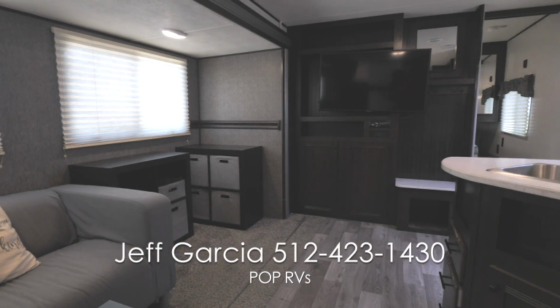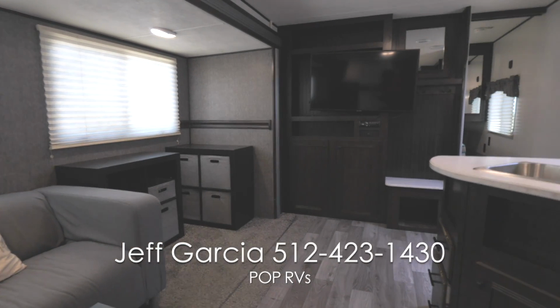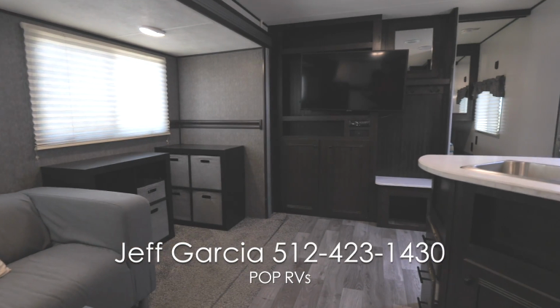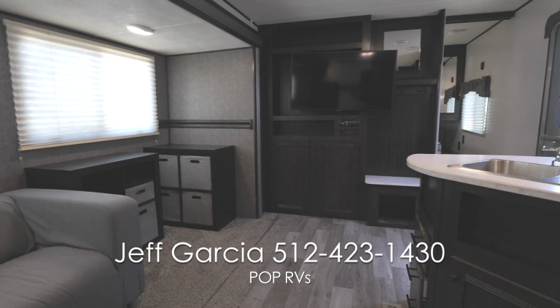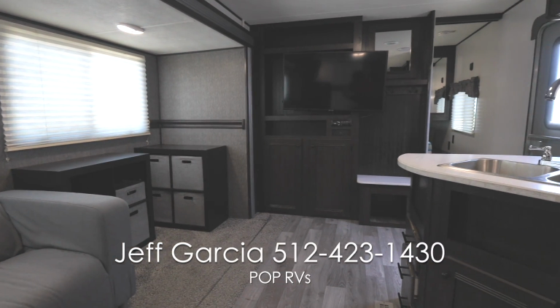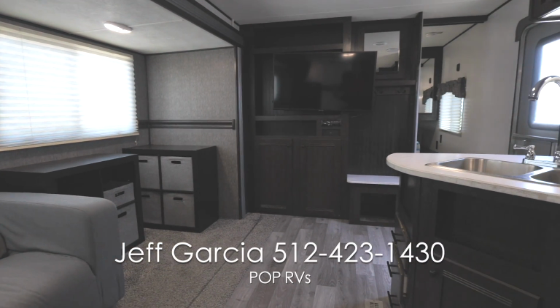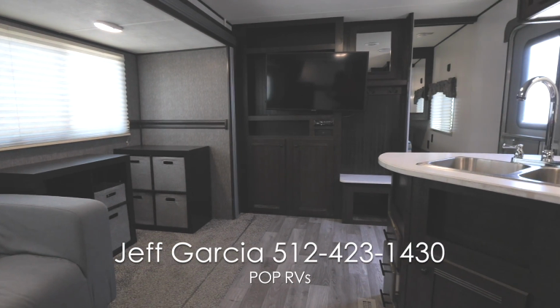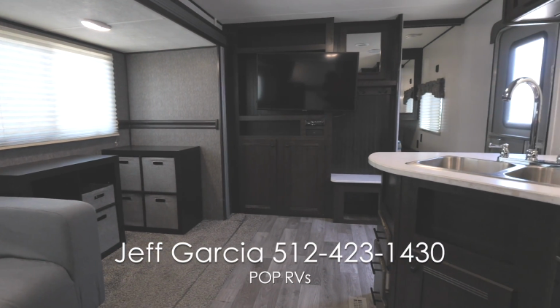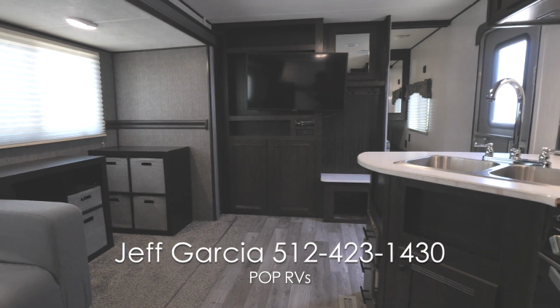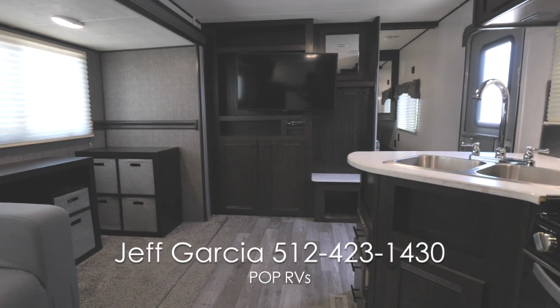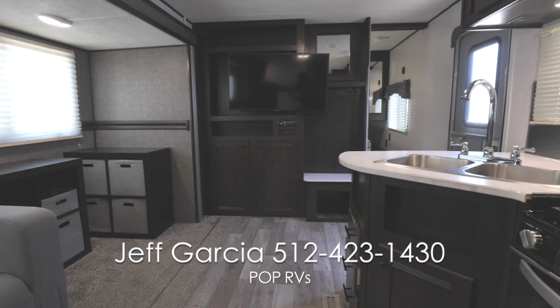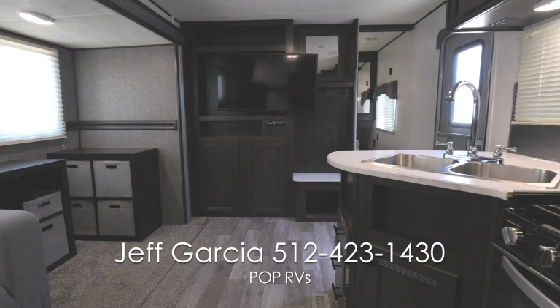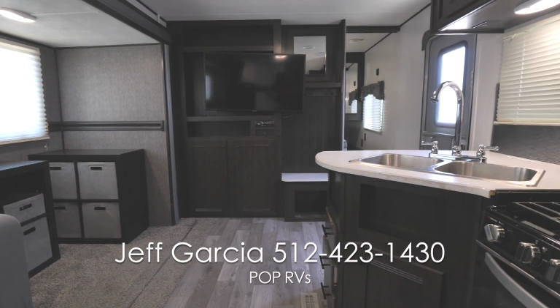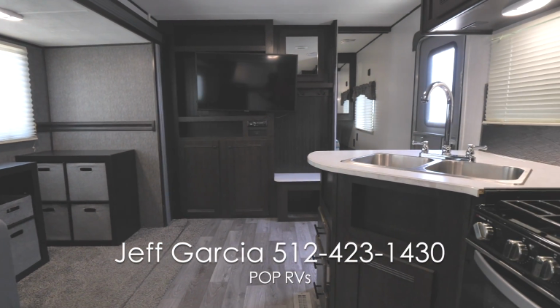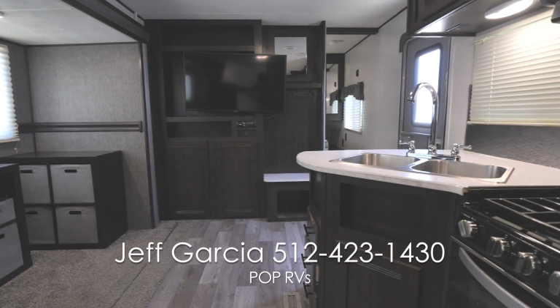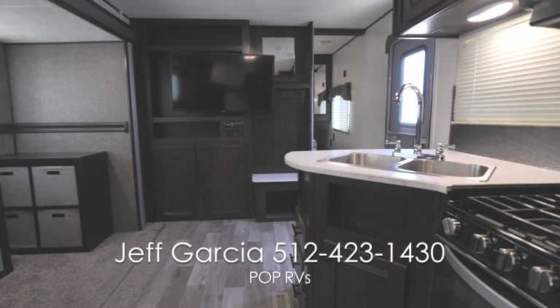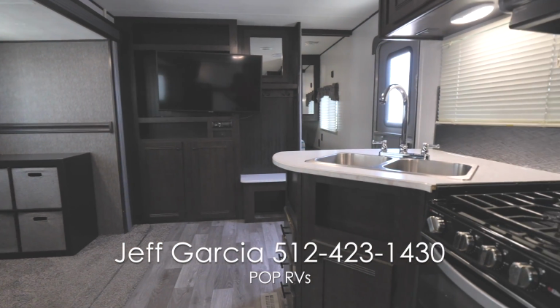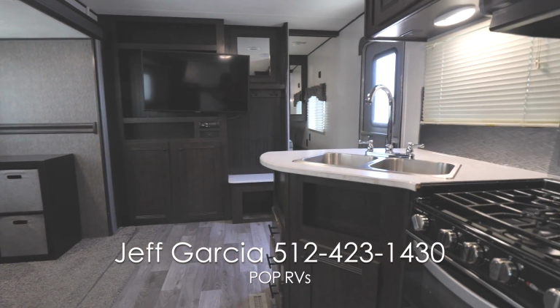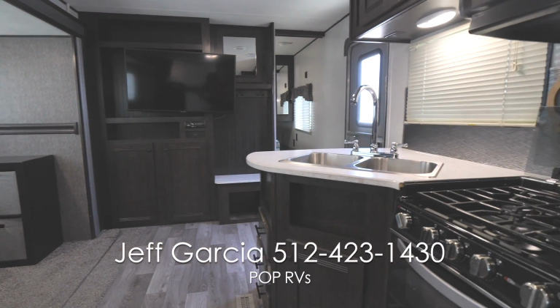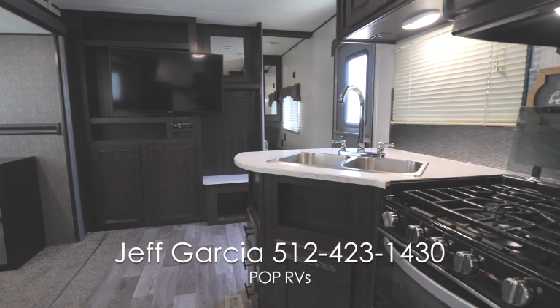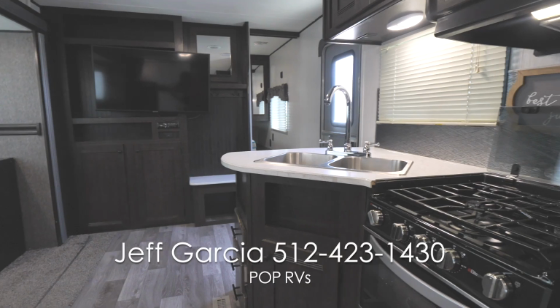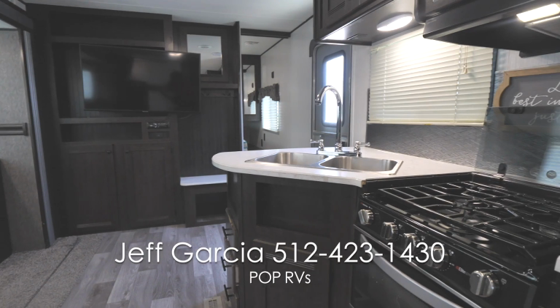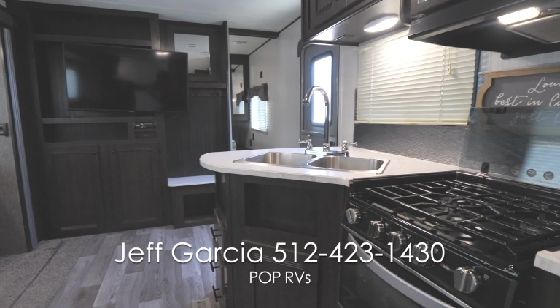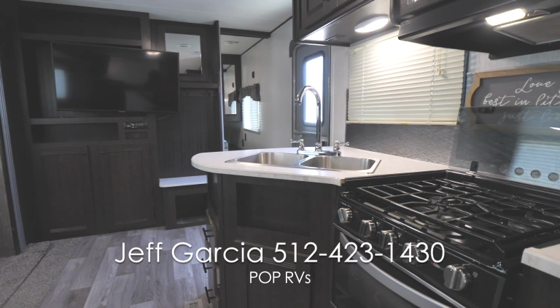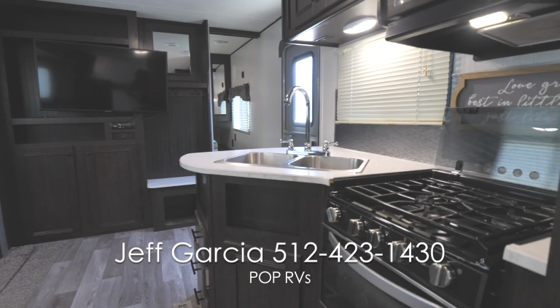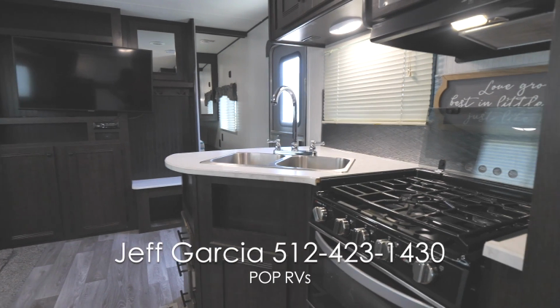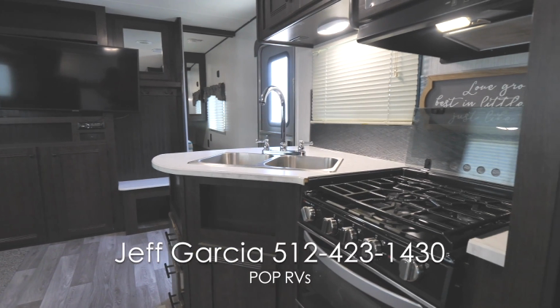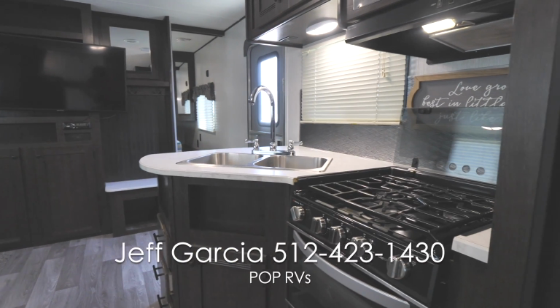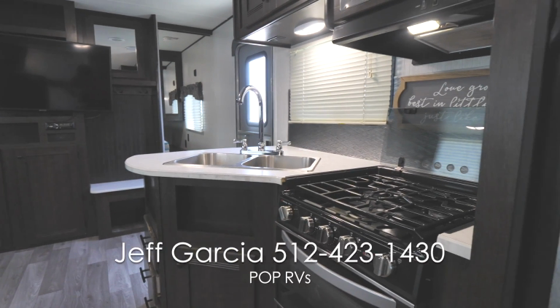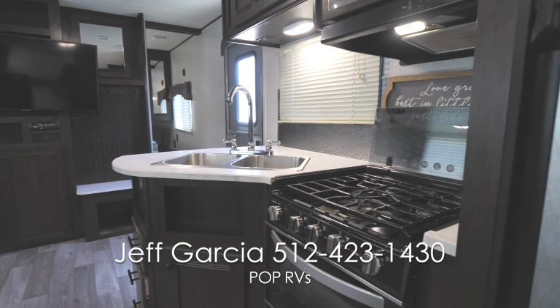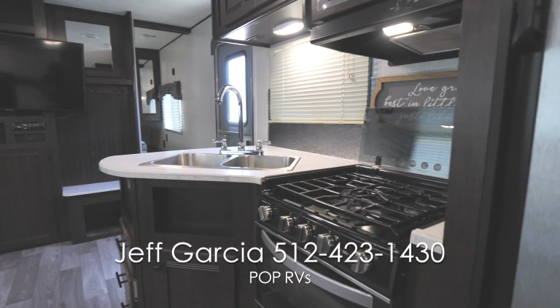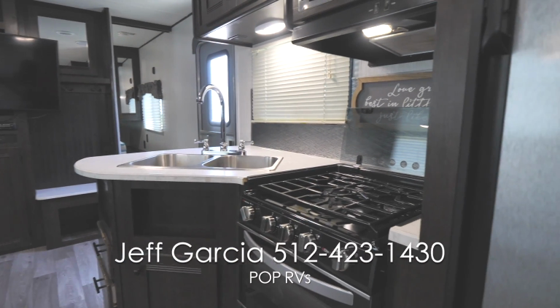with a double sink, microwave, stove, oven, pantry, and a refrigerator freezer.